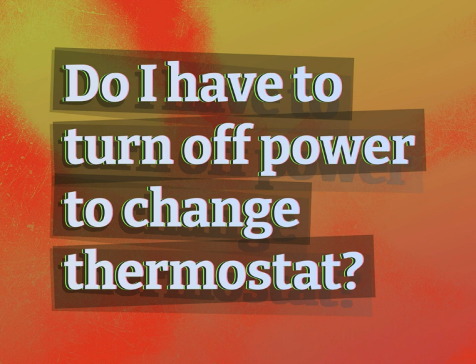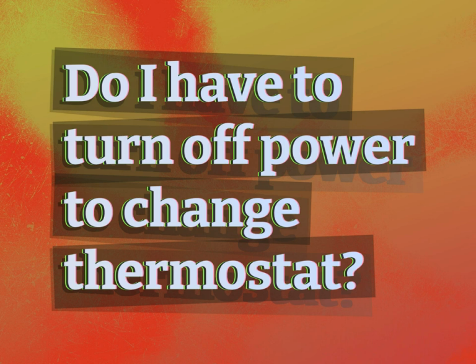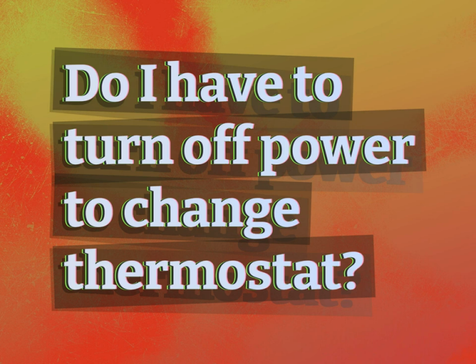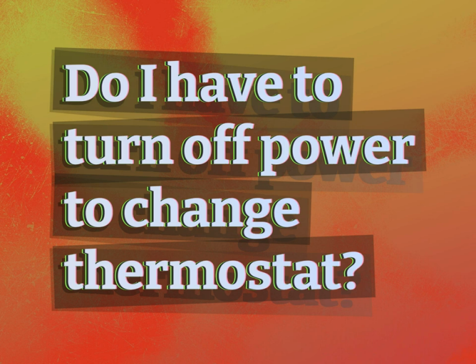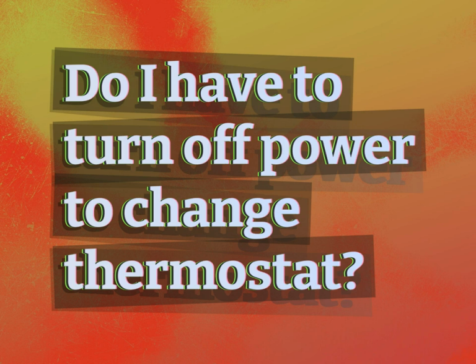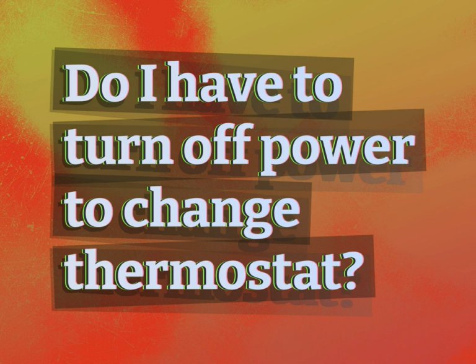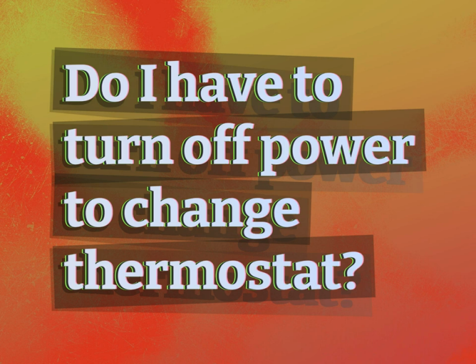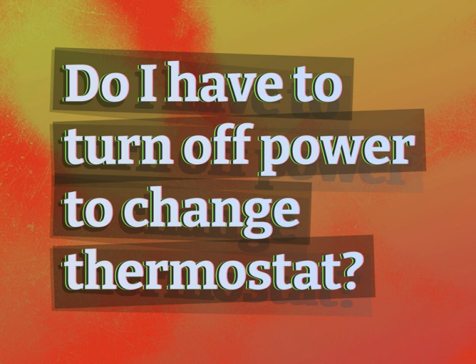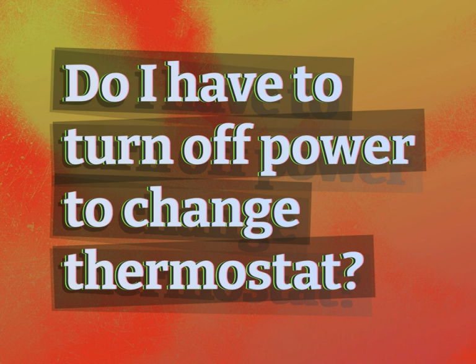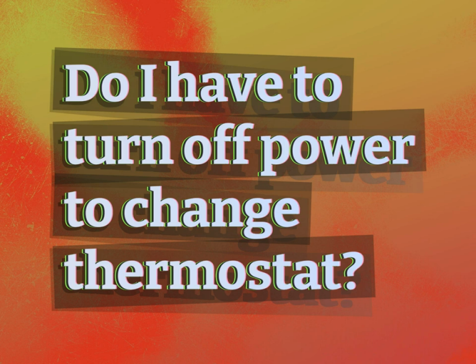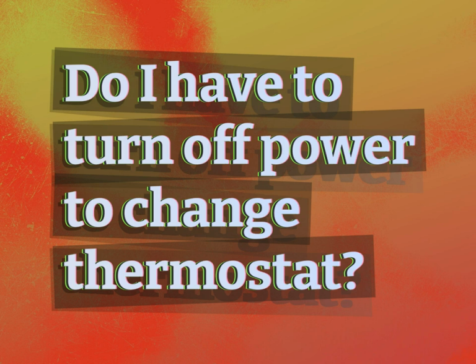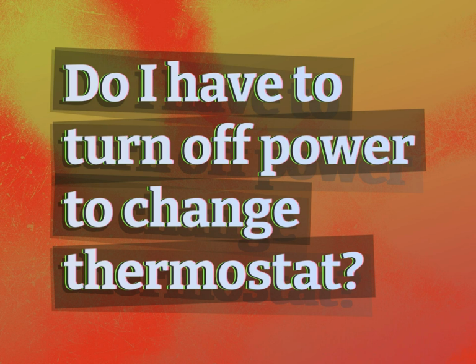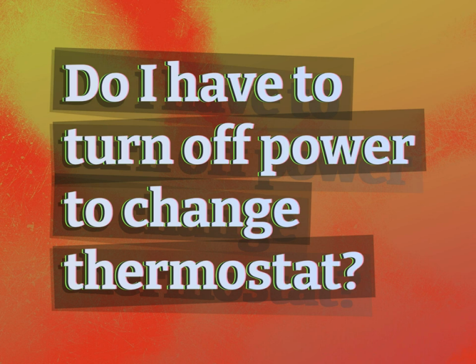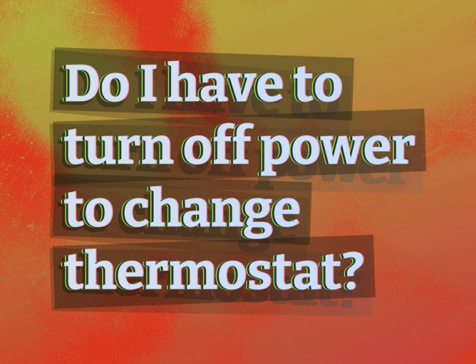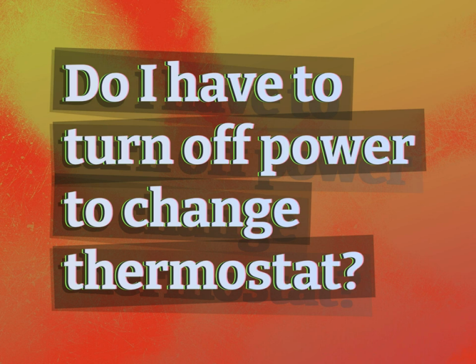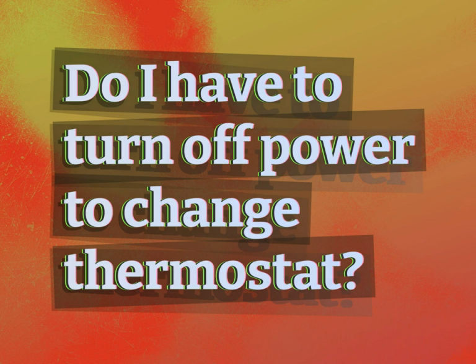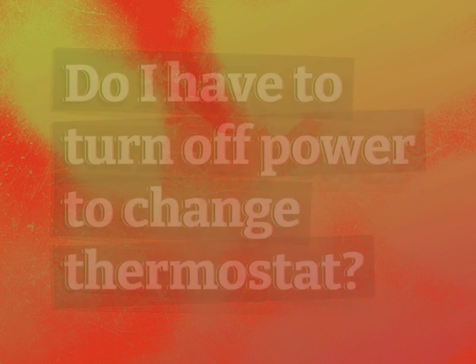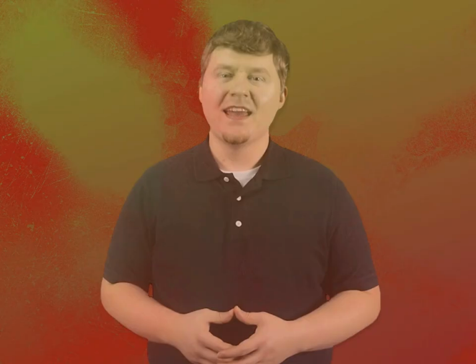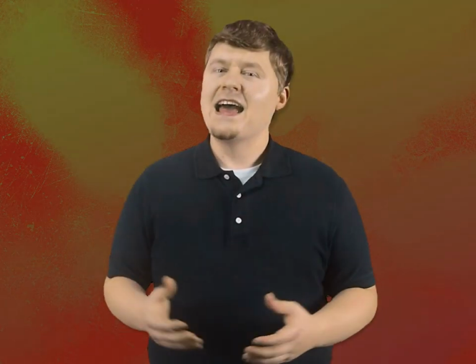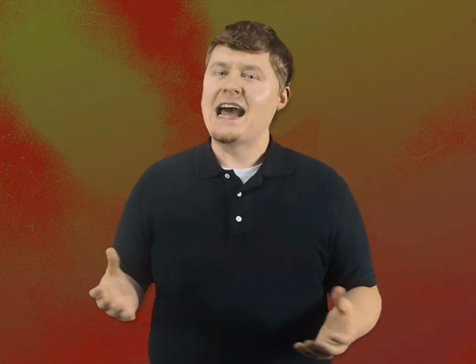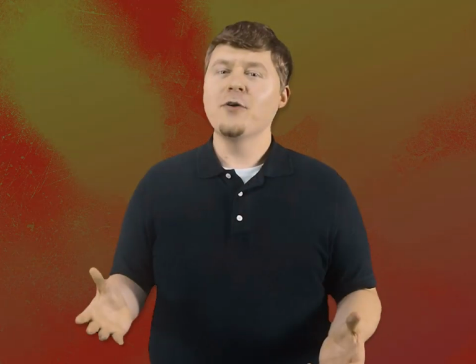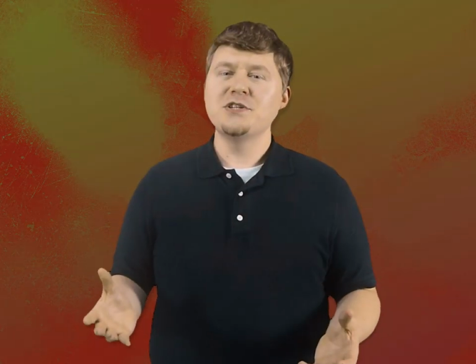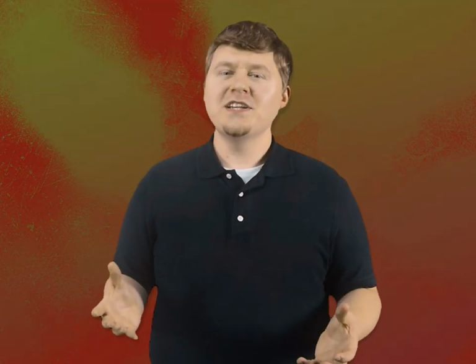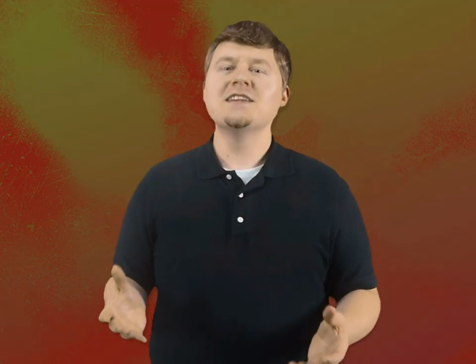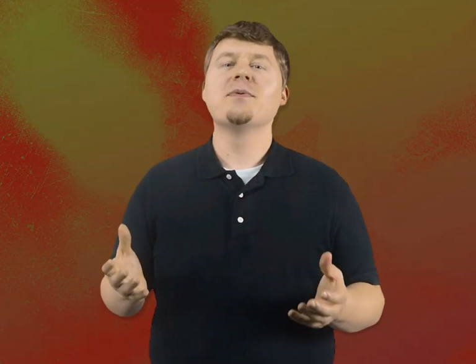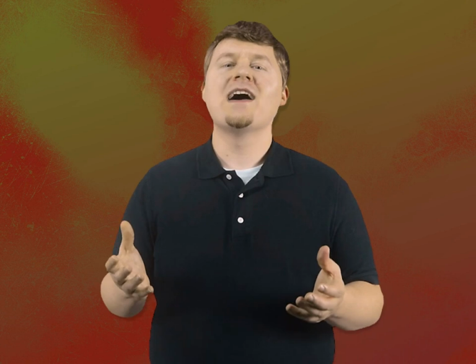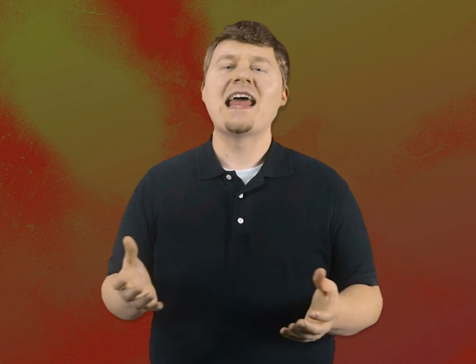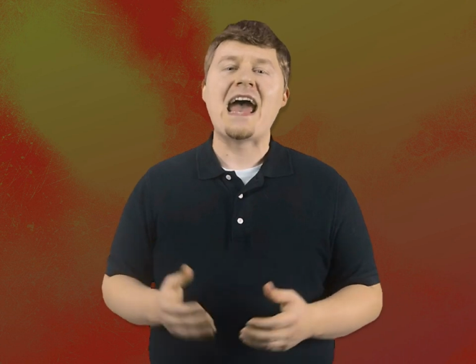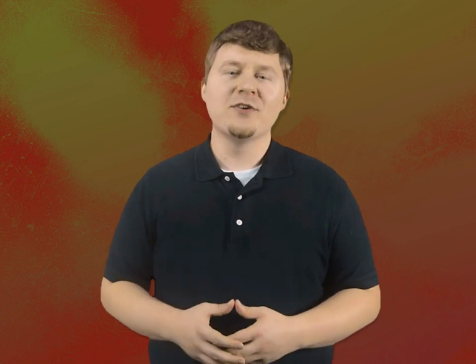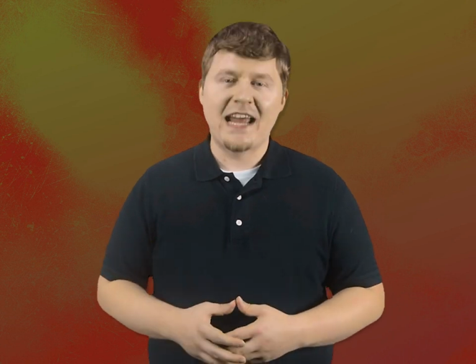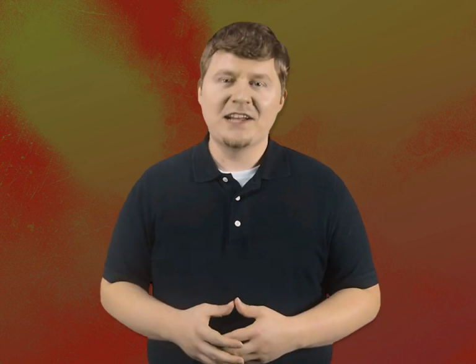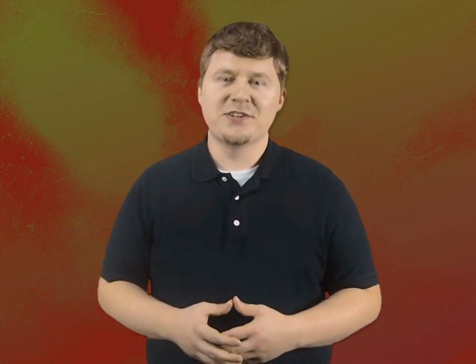Do I have to turn off power to change a thermostat? Our mission is to provide accurate answers.